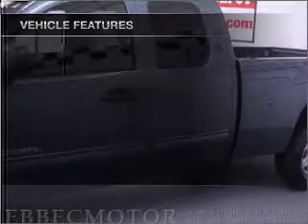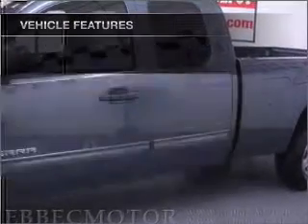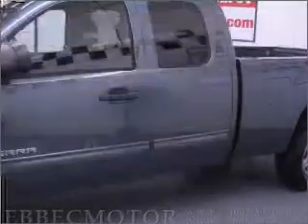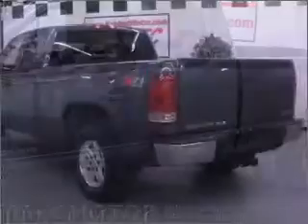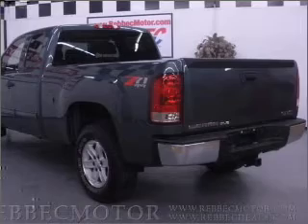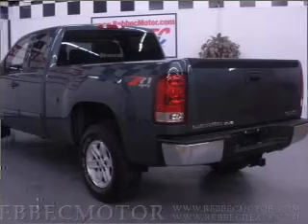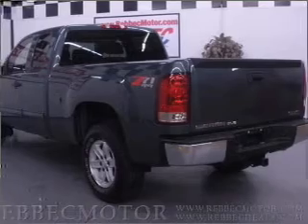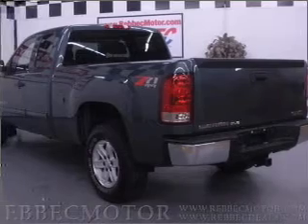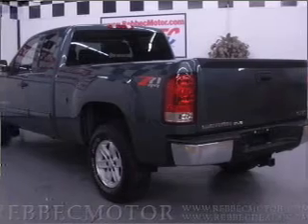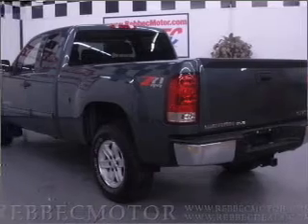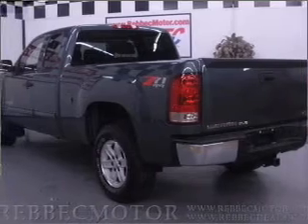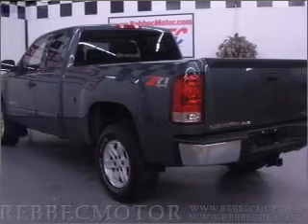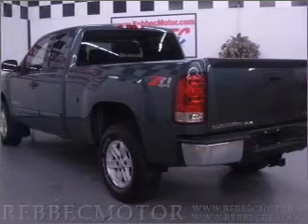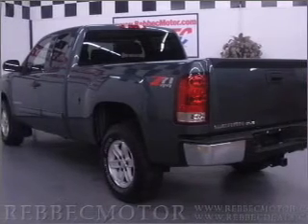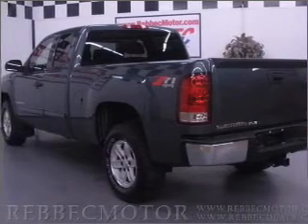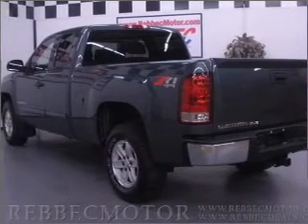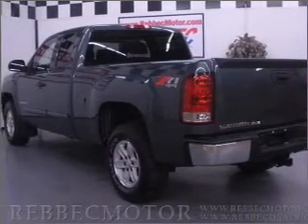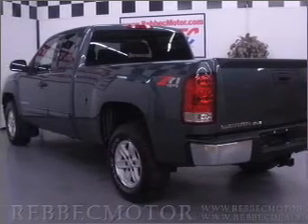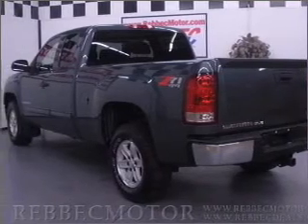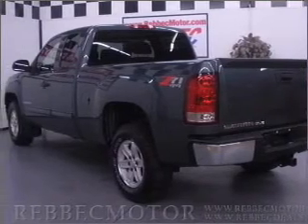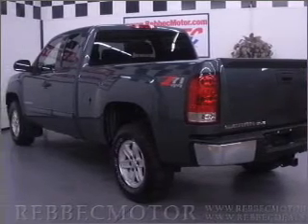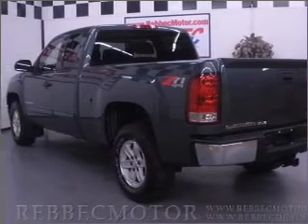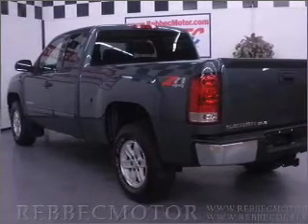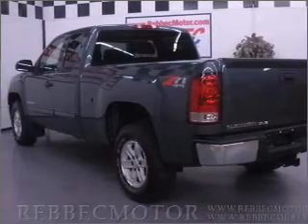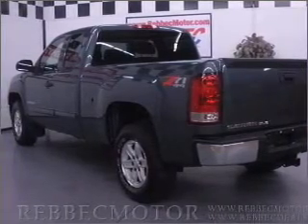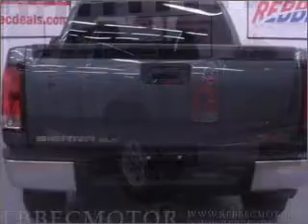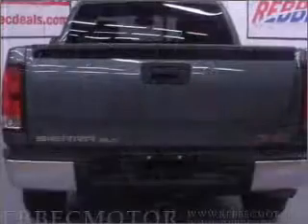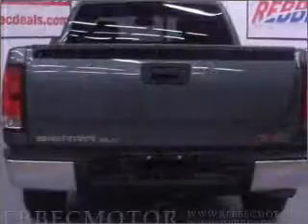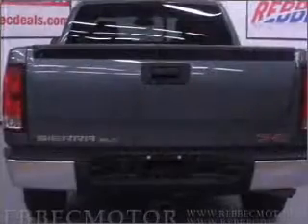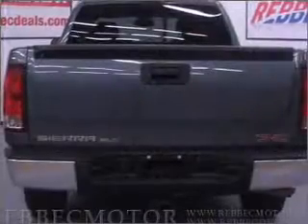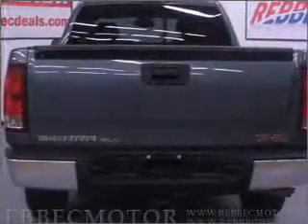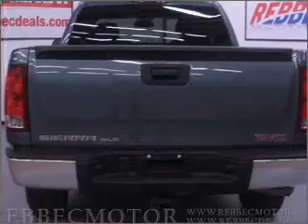cruise control, an AM-FM stereo with a CD player, and an adjustable tilt steering wheel. Call today to schedule a test drive.